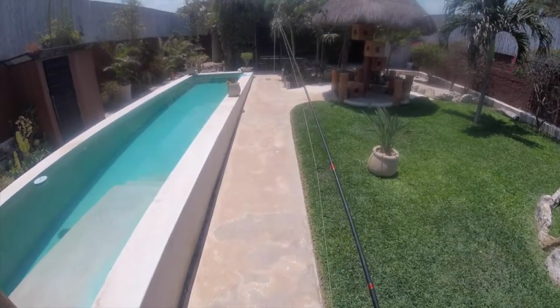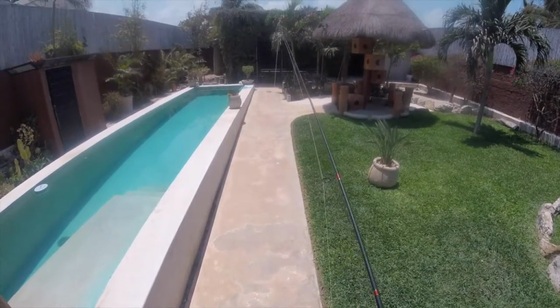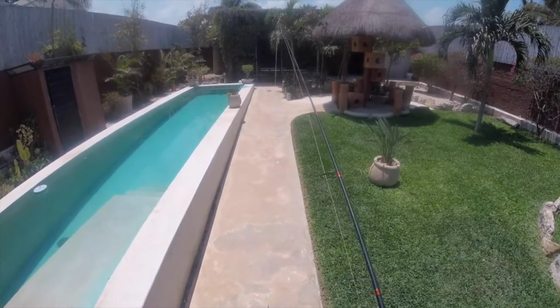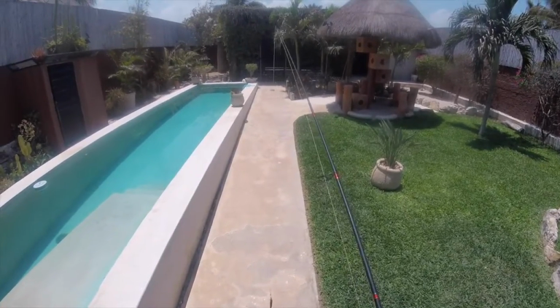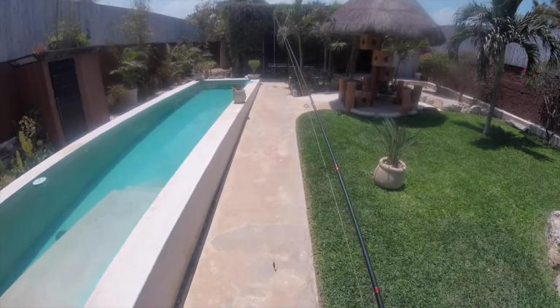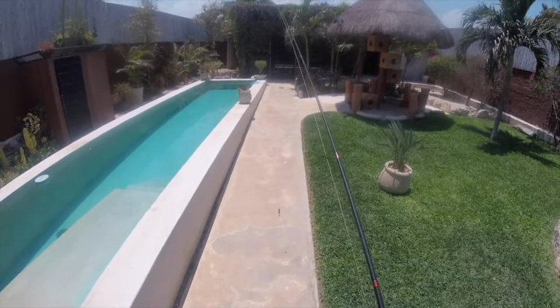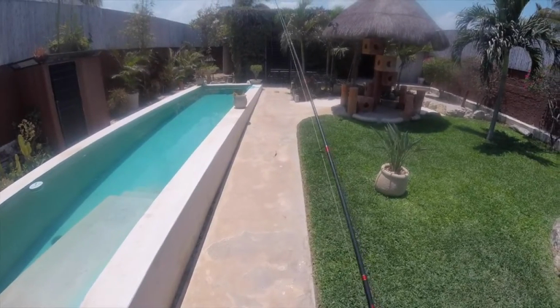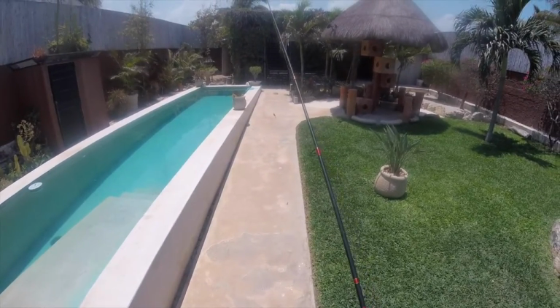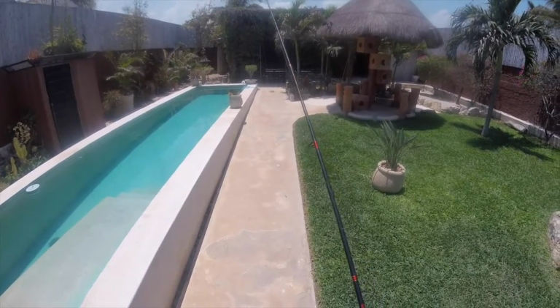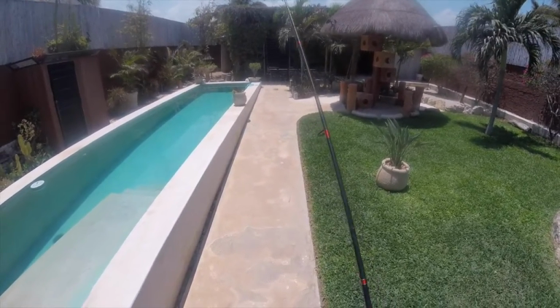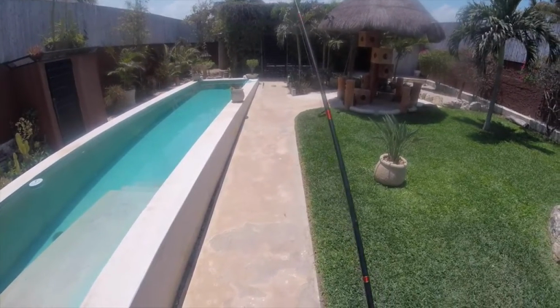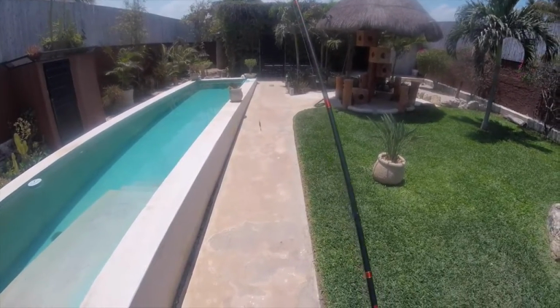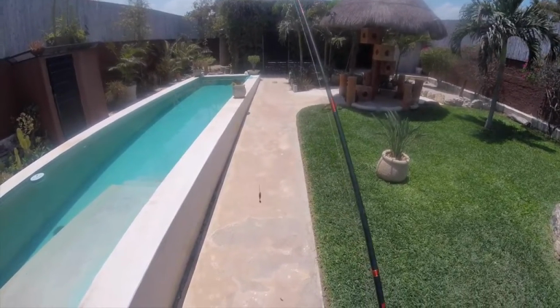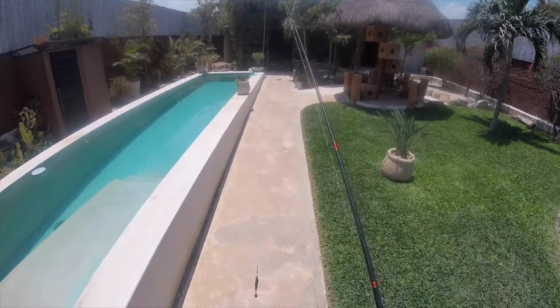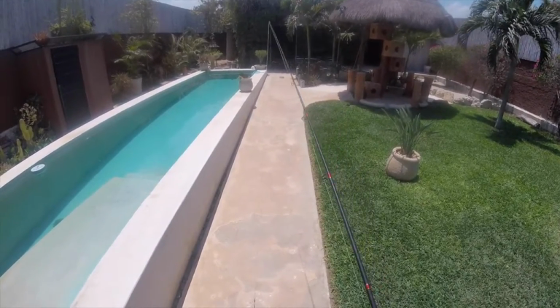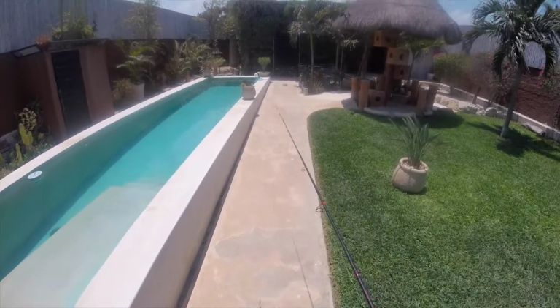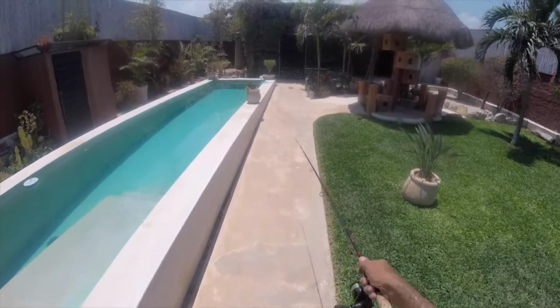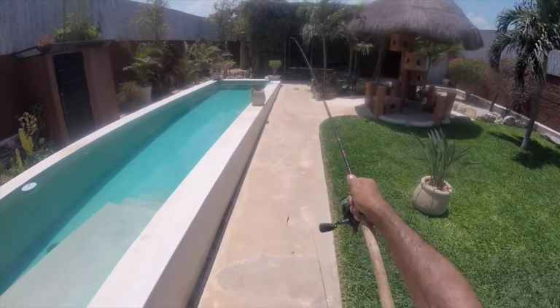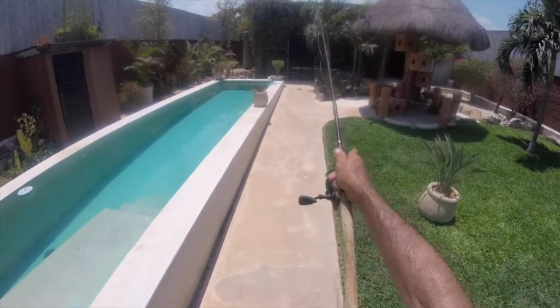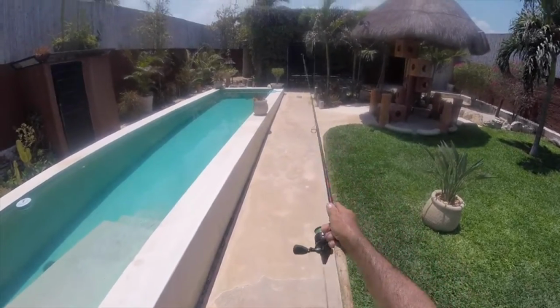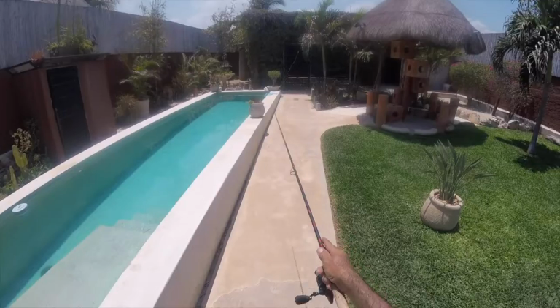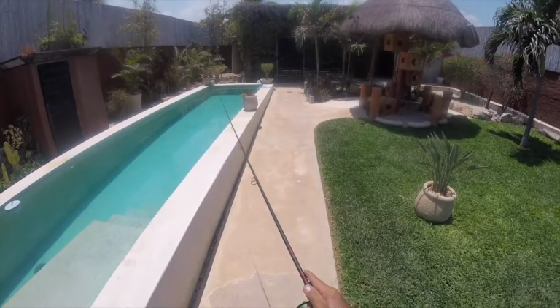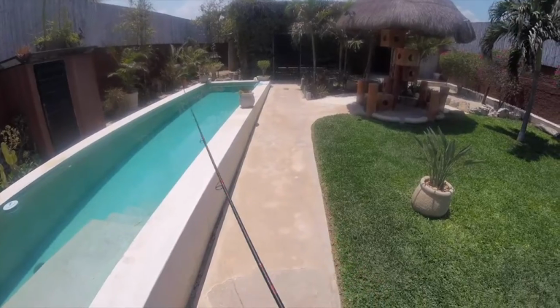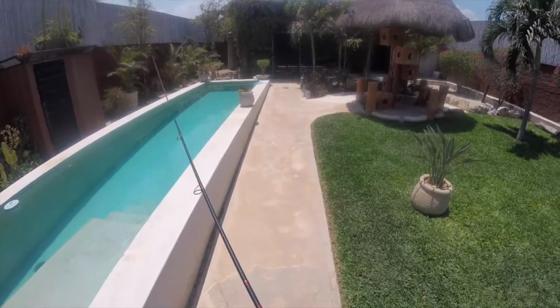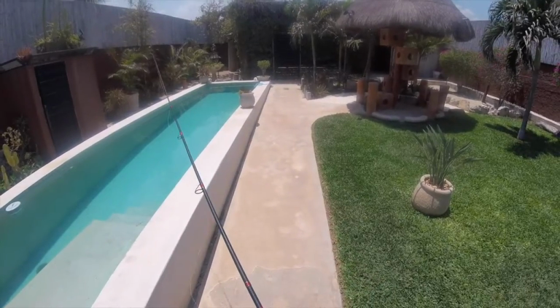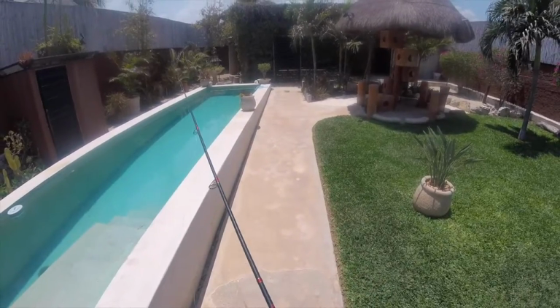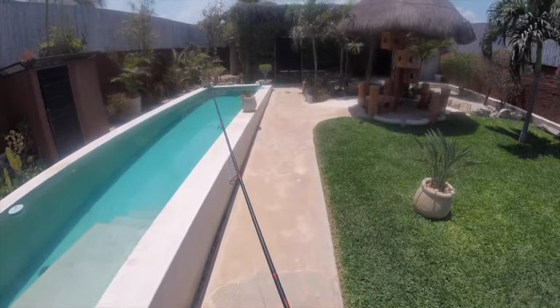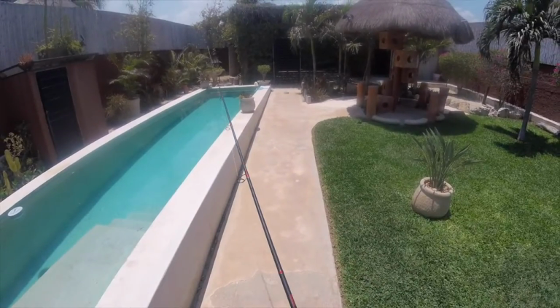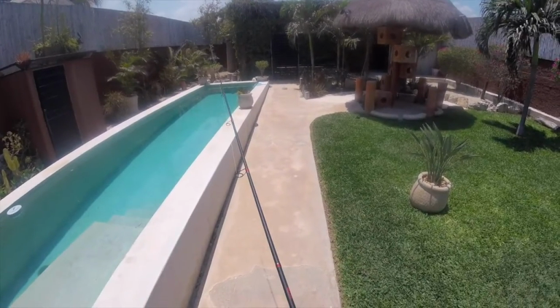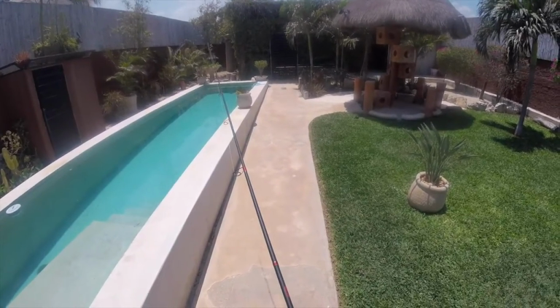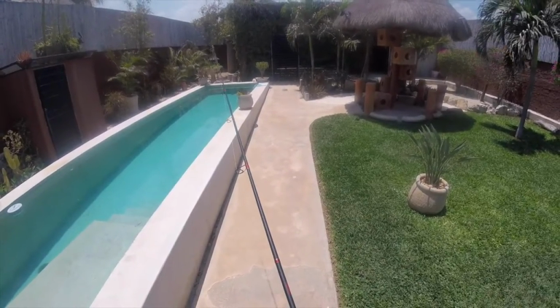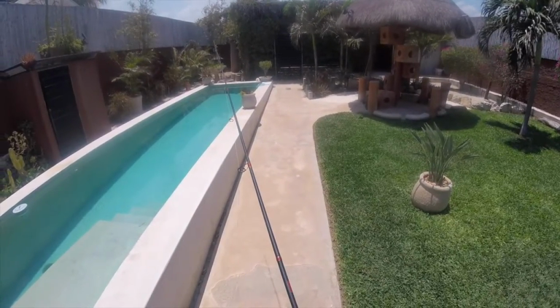Fish right there — you see the fish! Let's get him. Got him! Yeah!